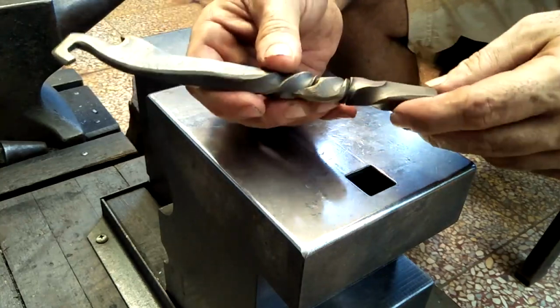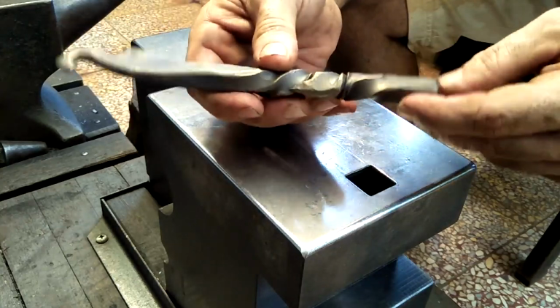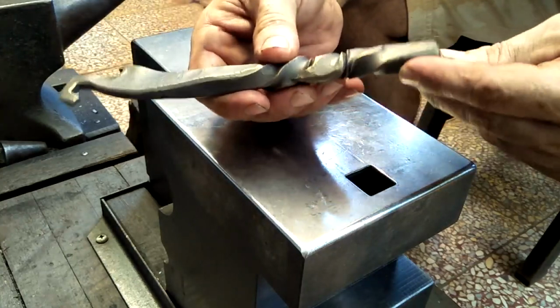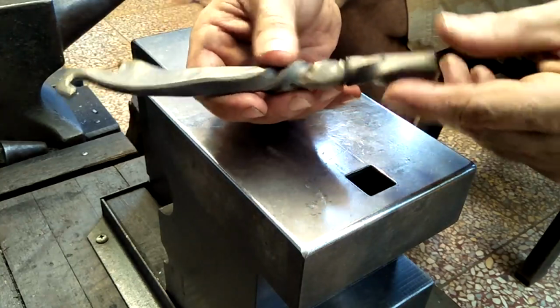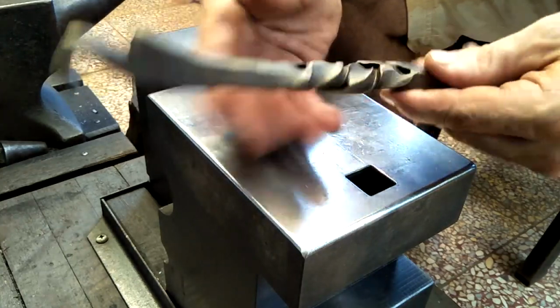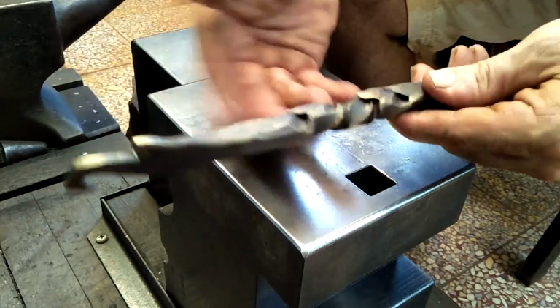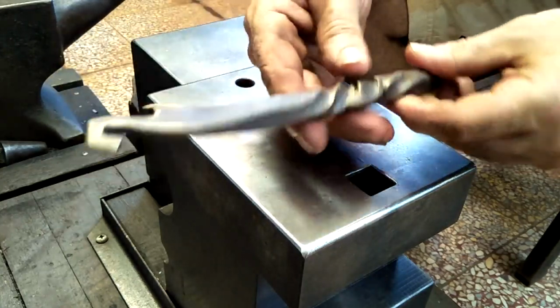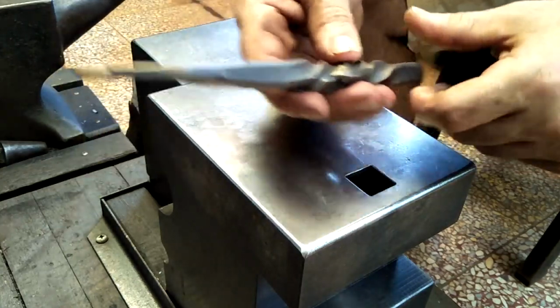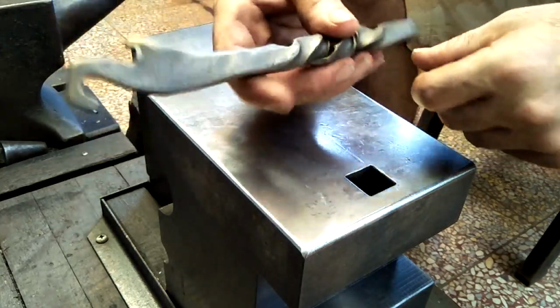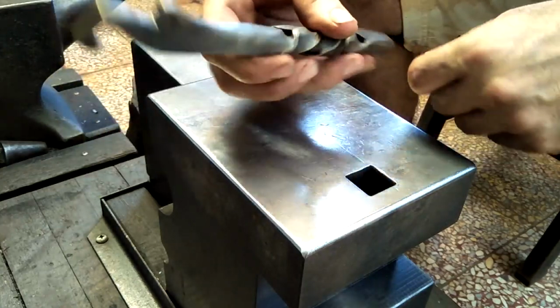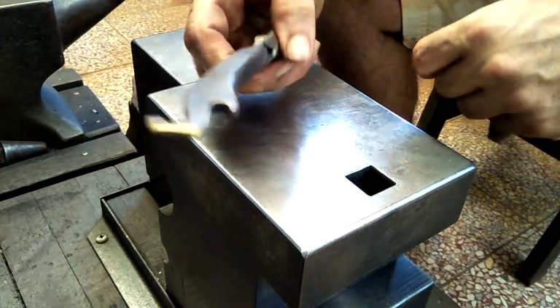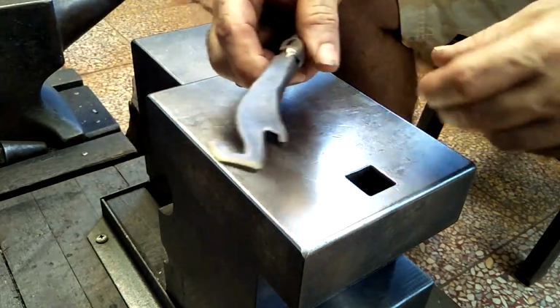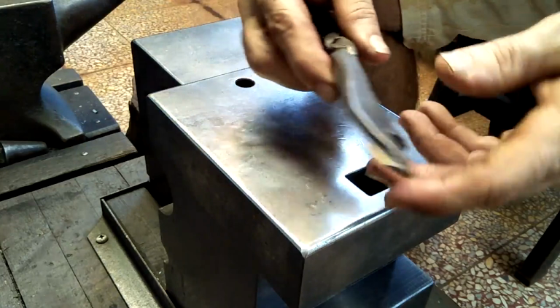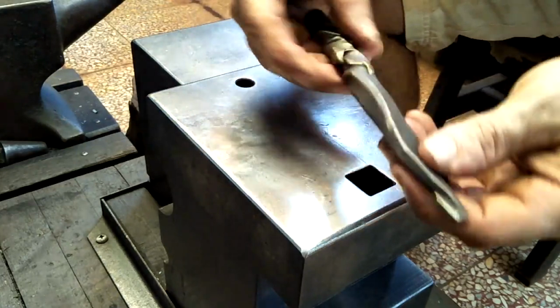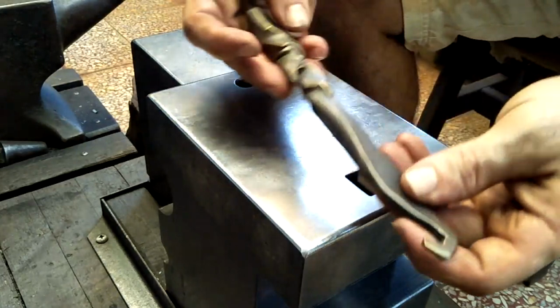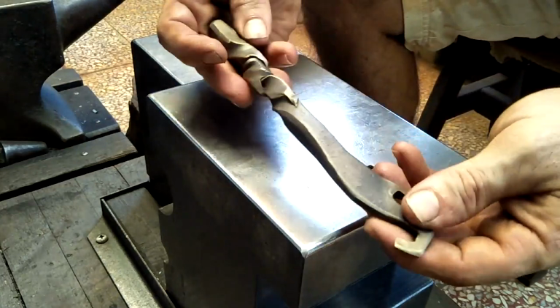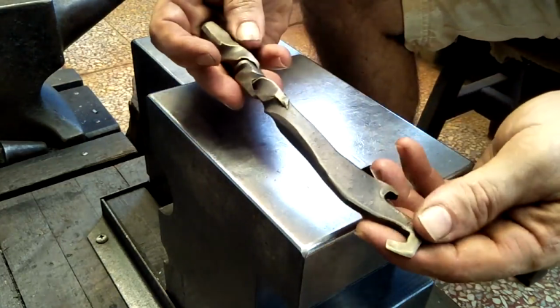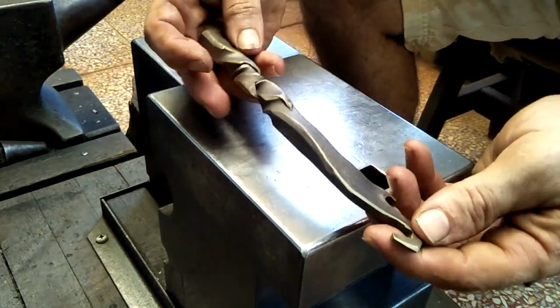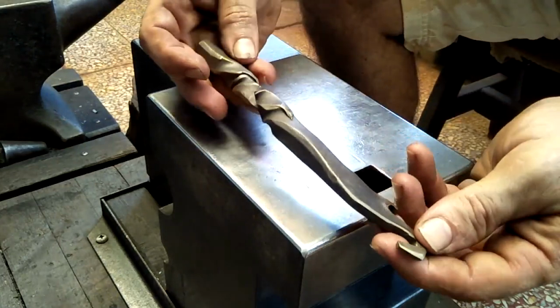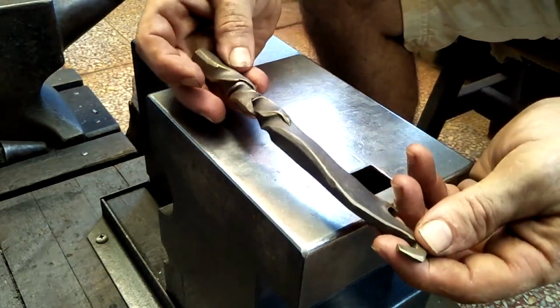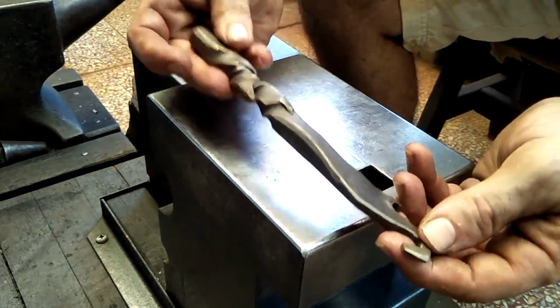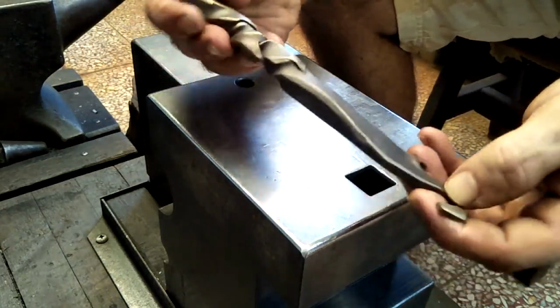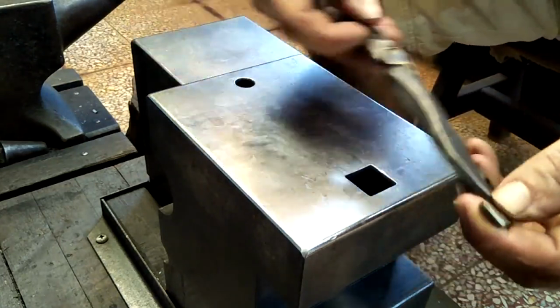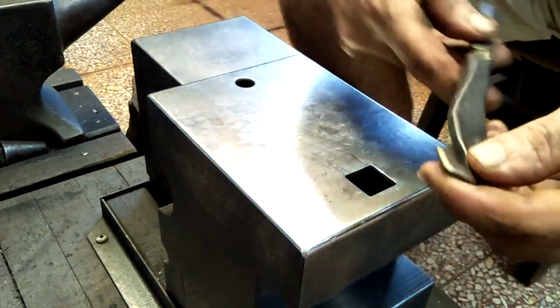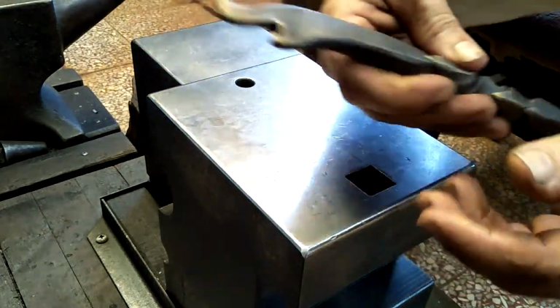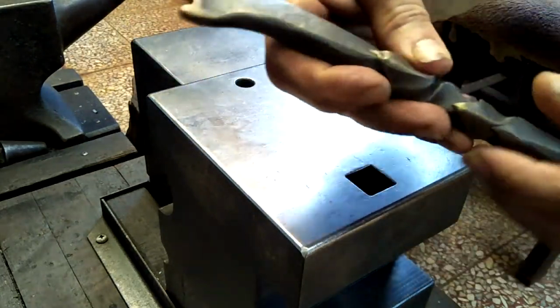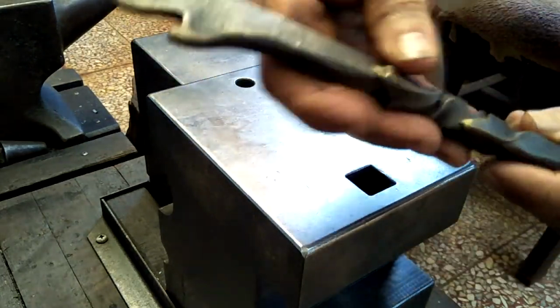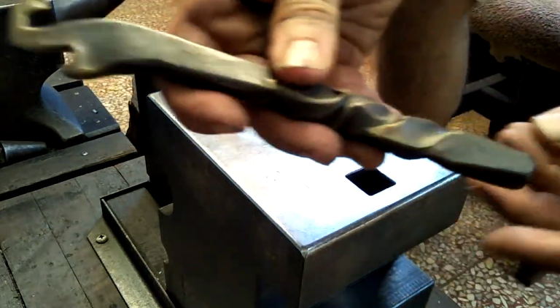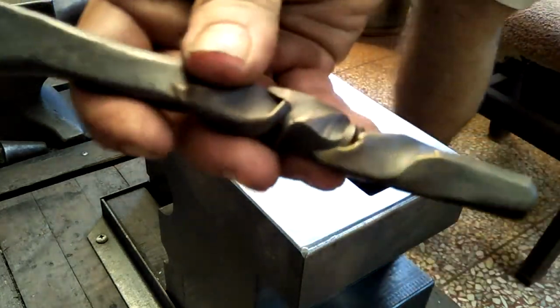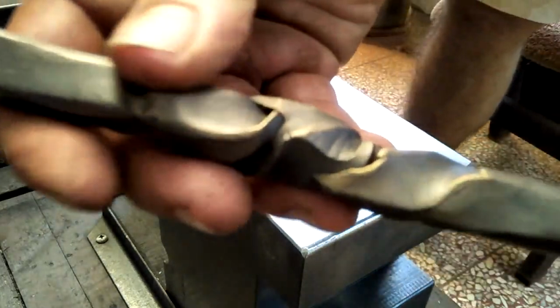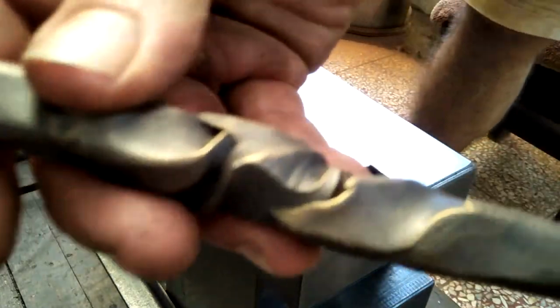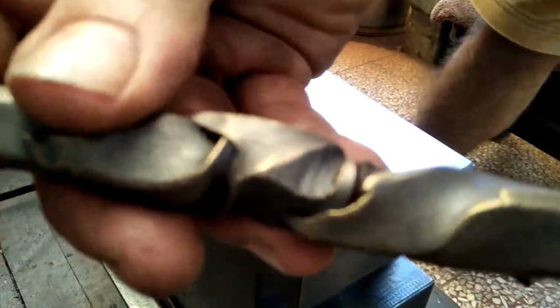But yeah, it works well. I tried it out and it works just fine as it is now. I'll give you a little bit of a close-up here so you can see.